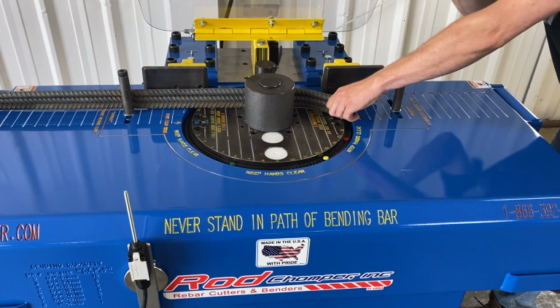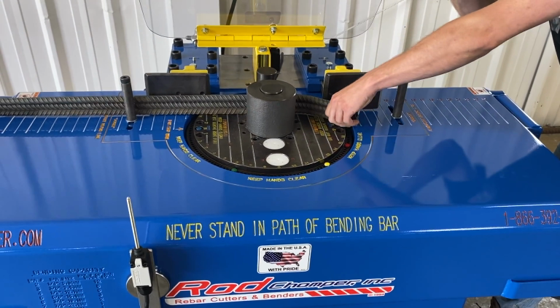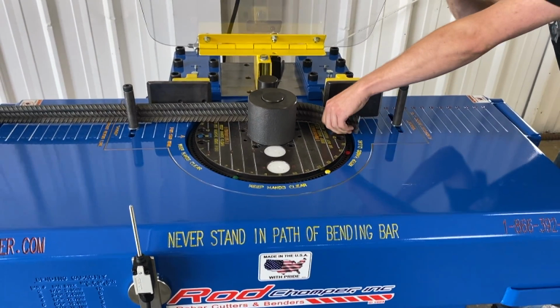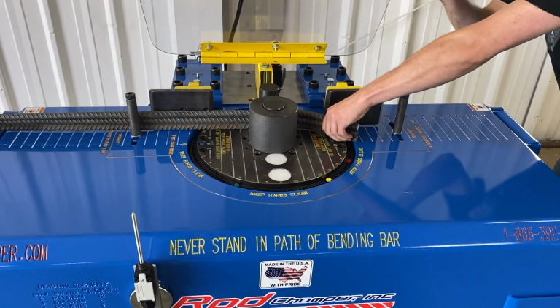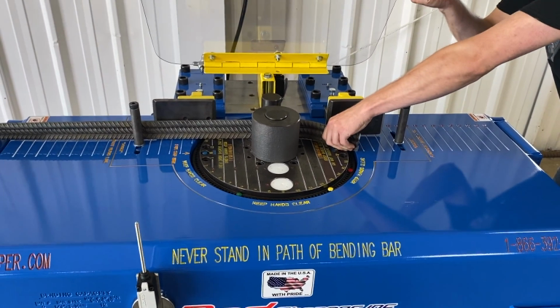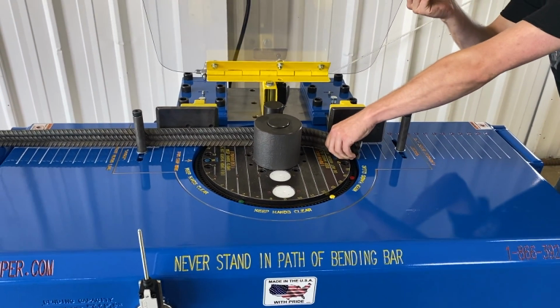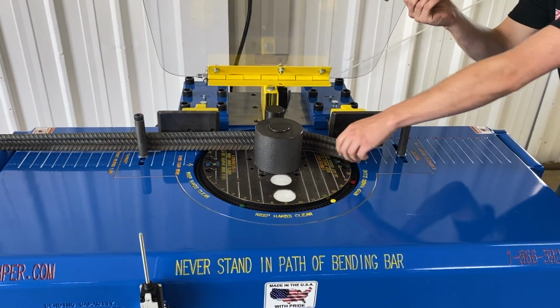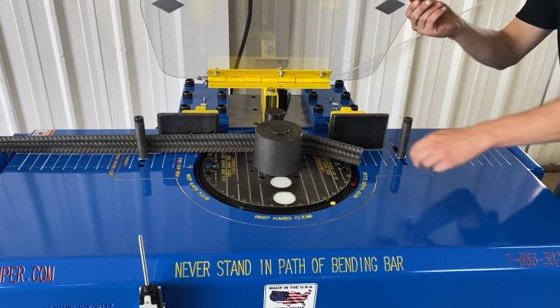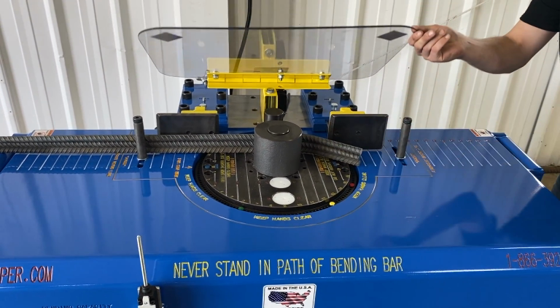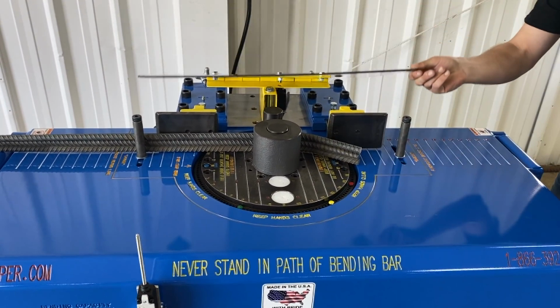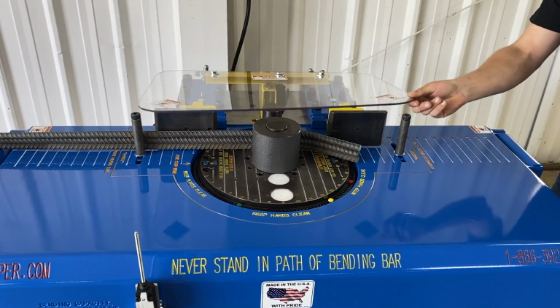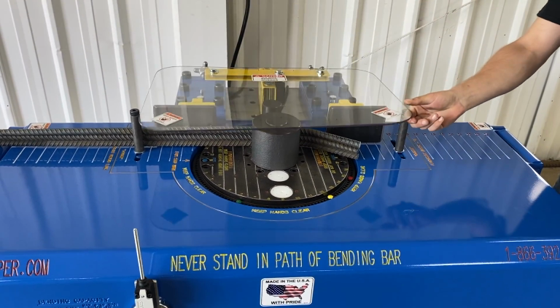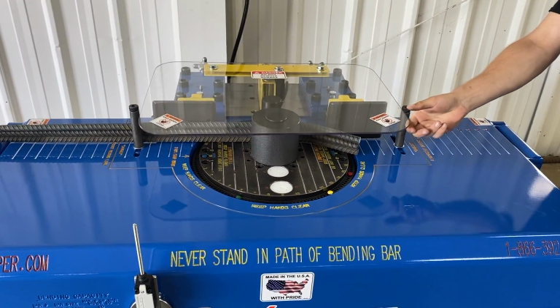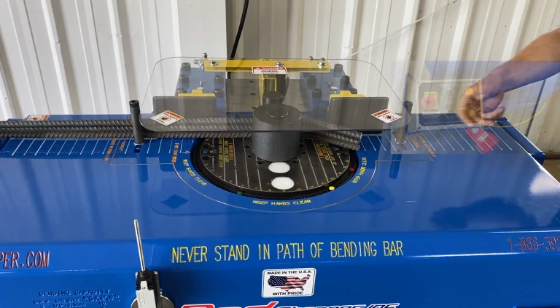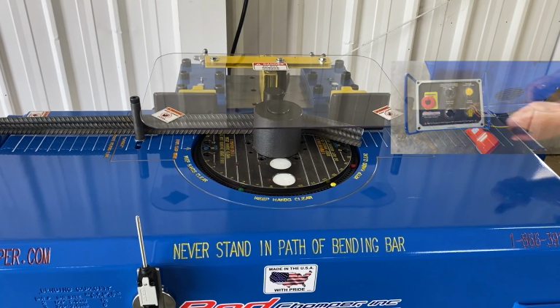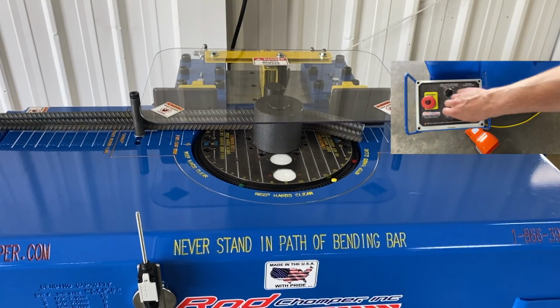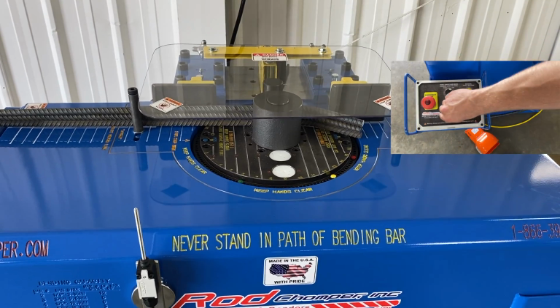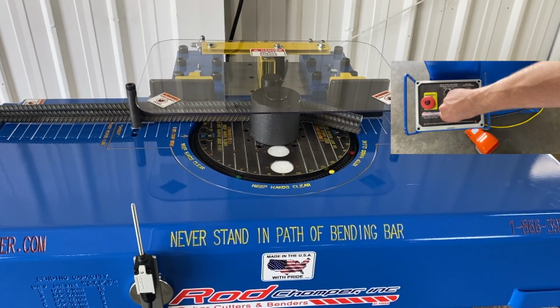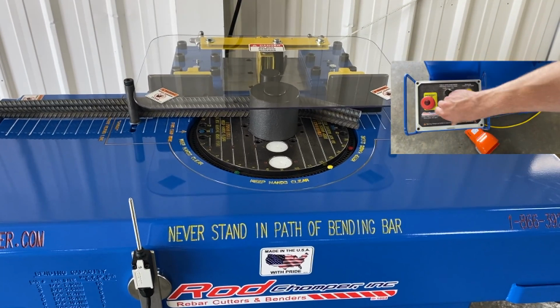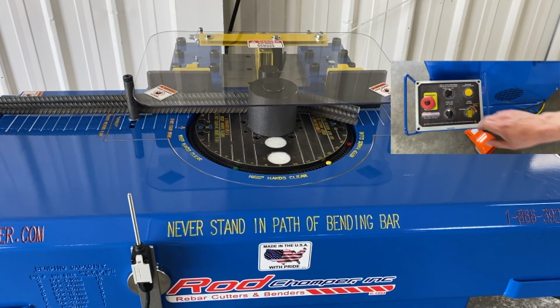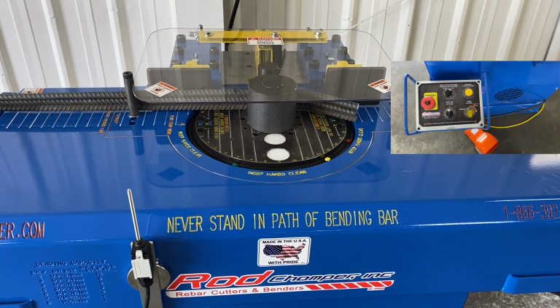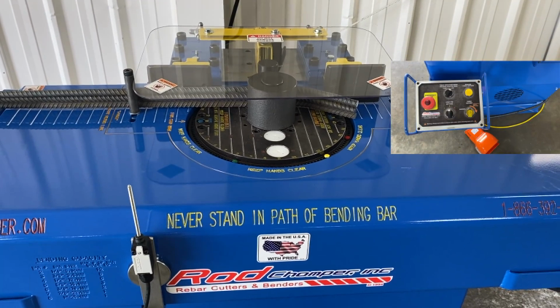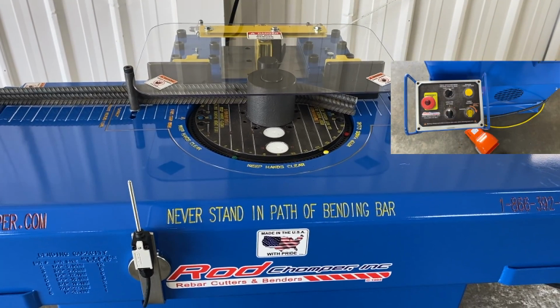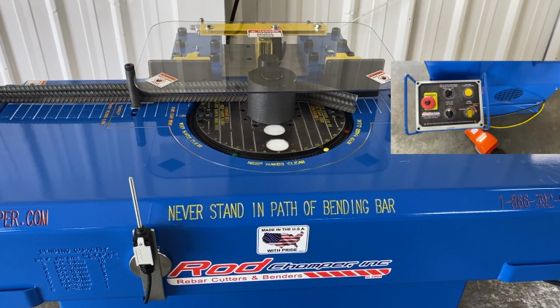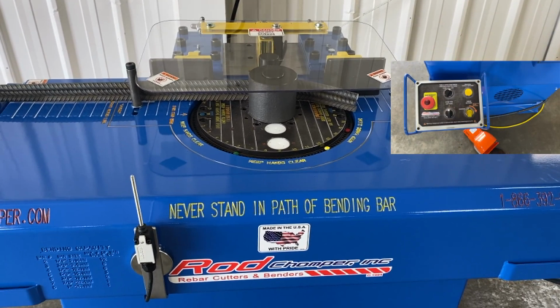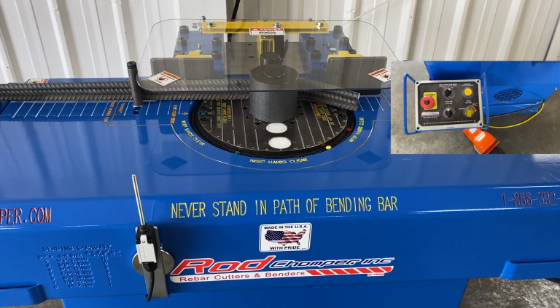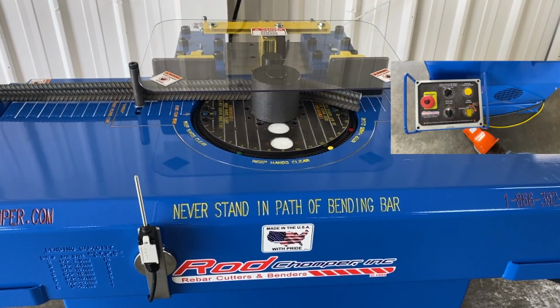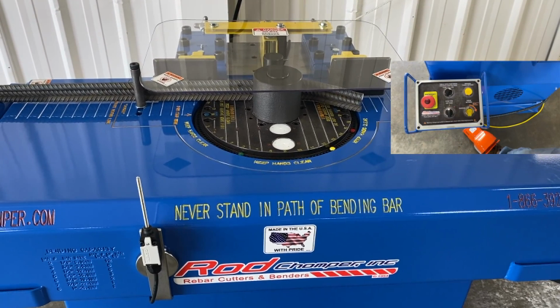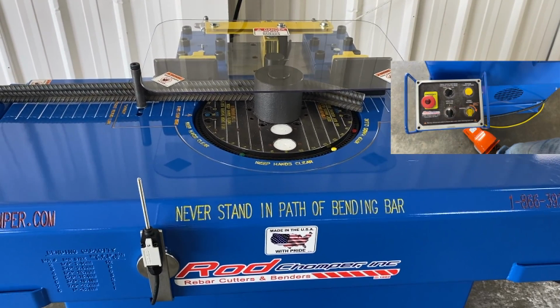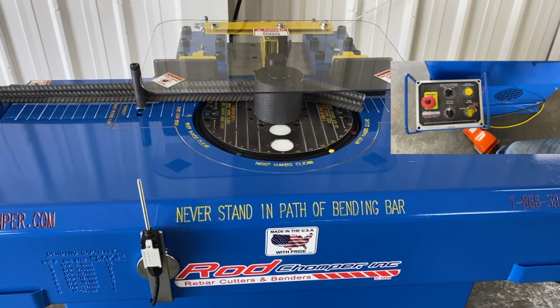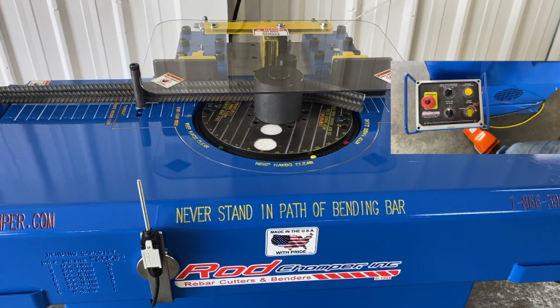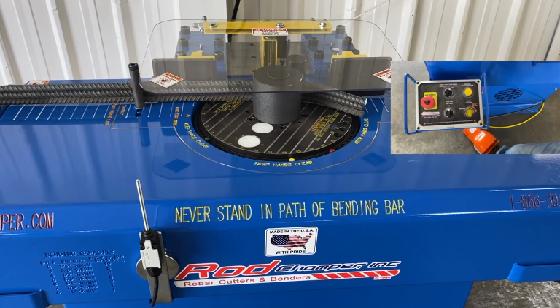As you lift the guard, it shuts the controls off on the machine — it will not operate.